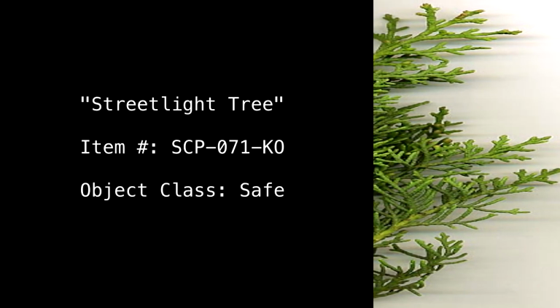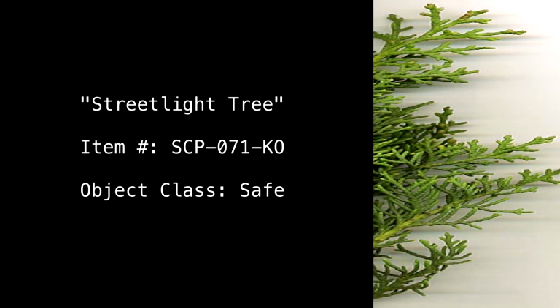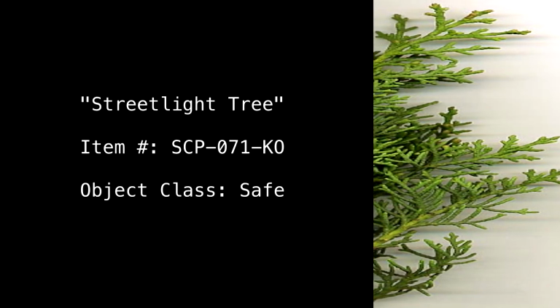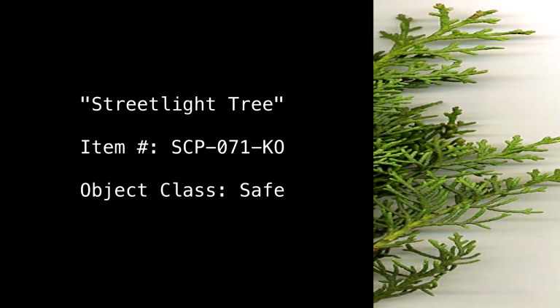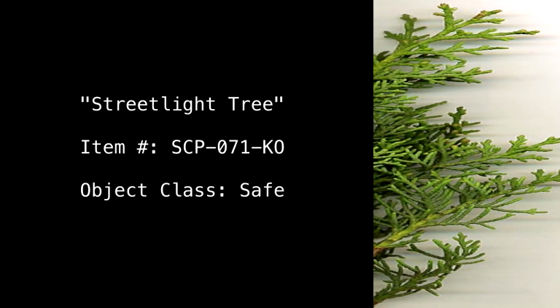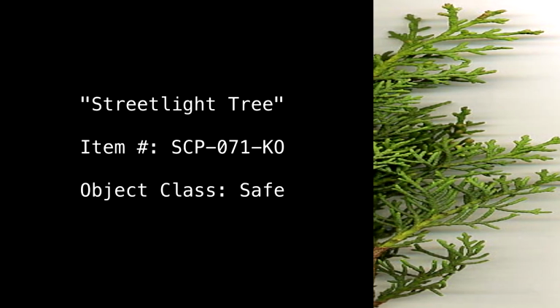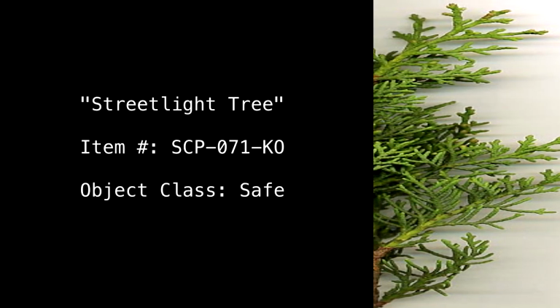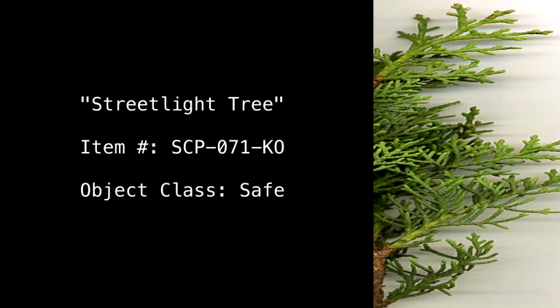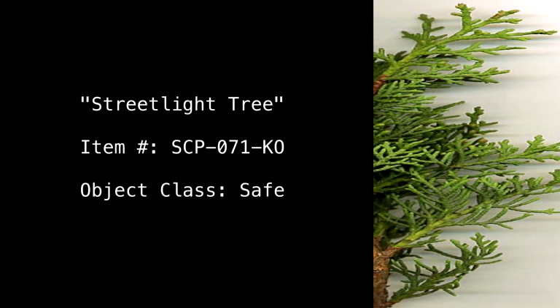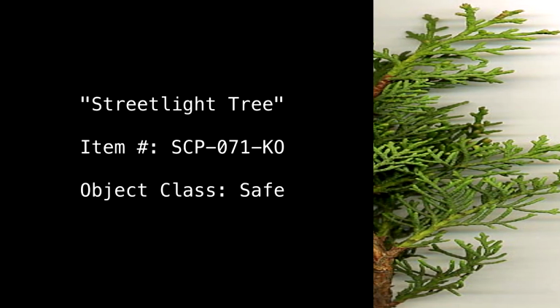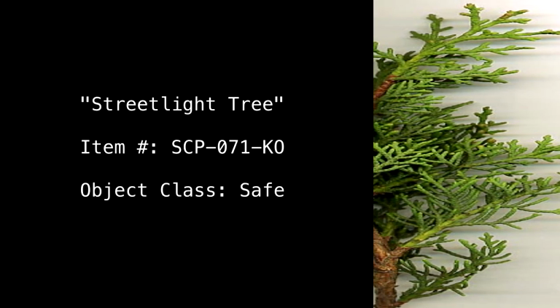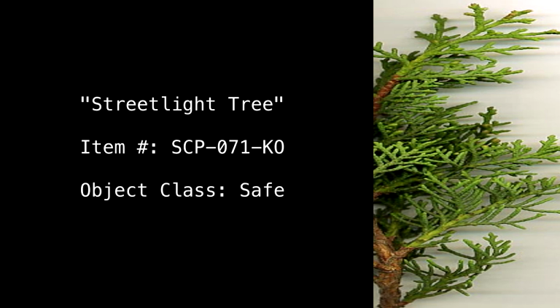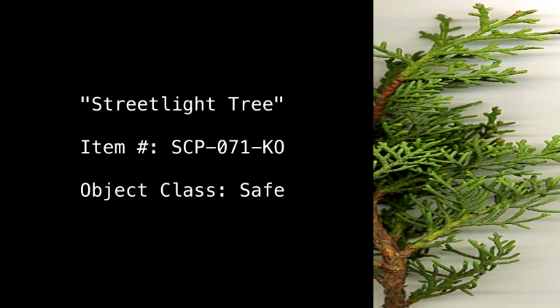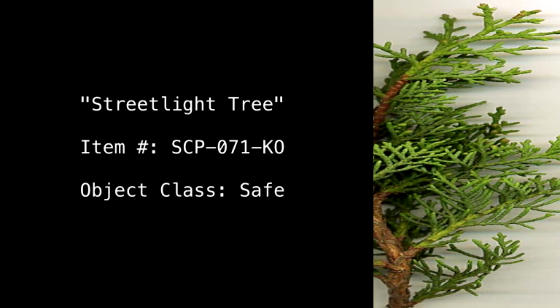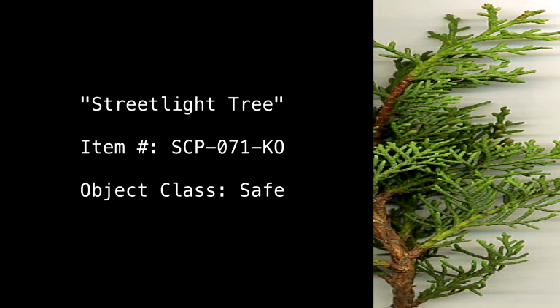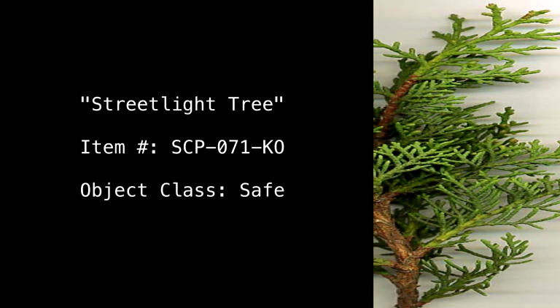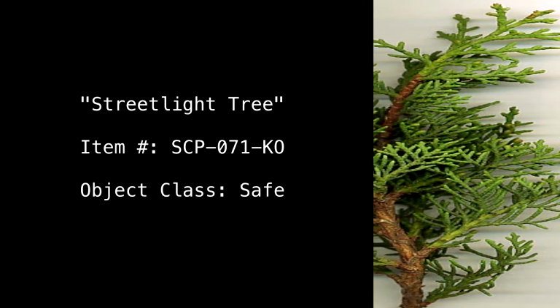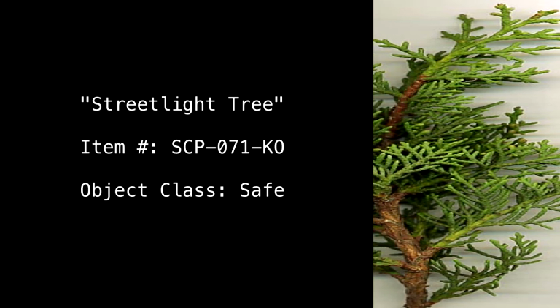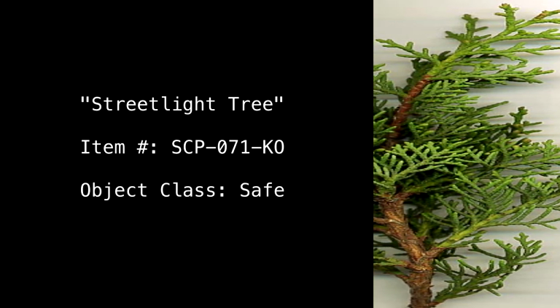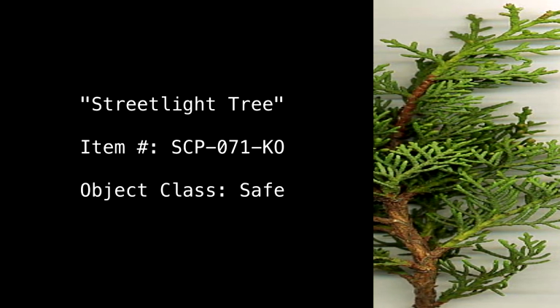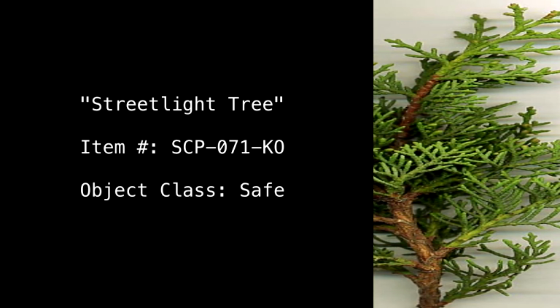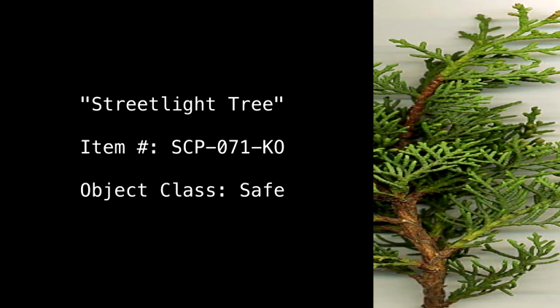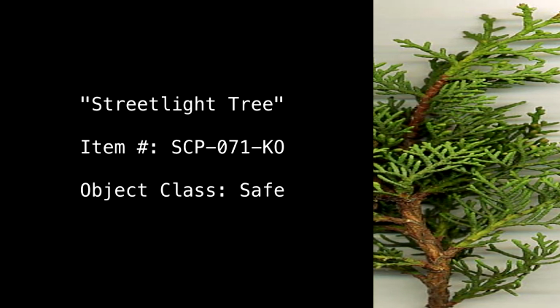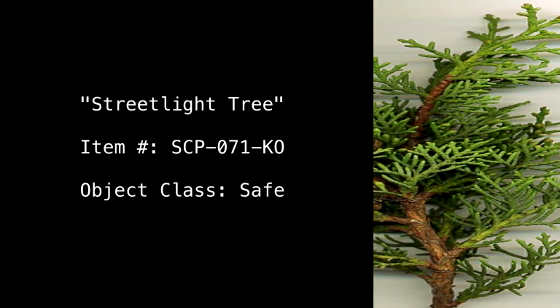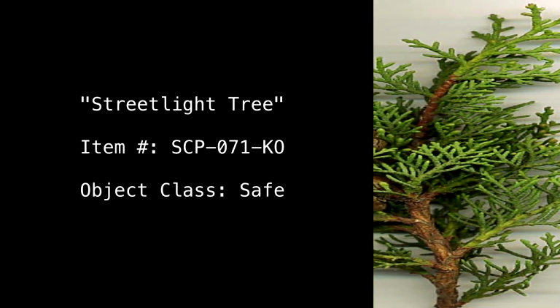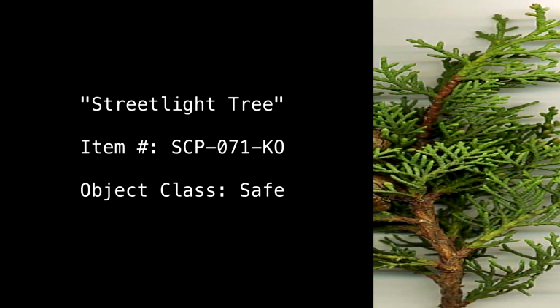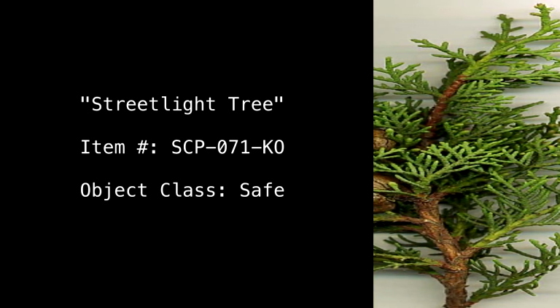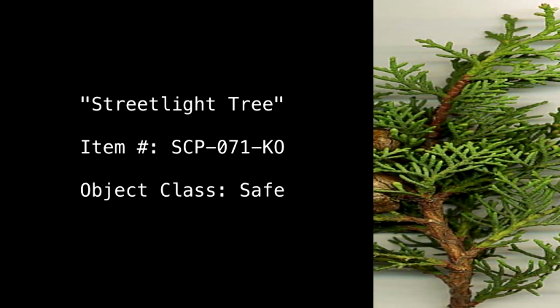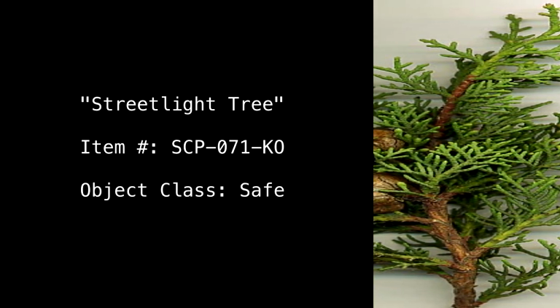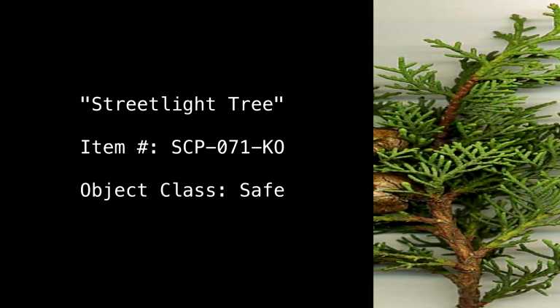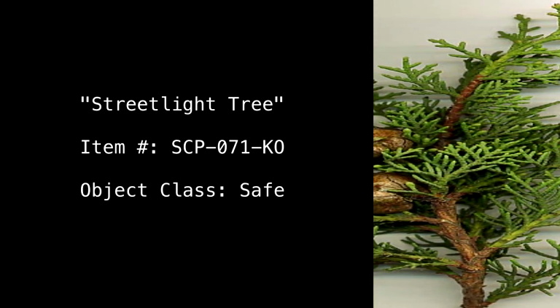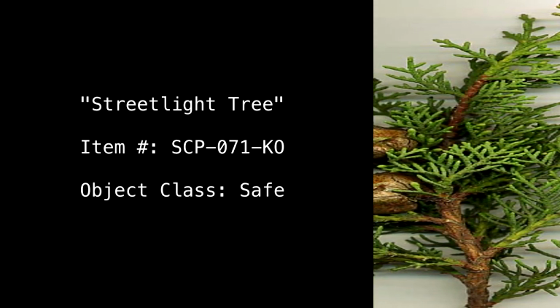Streetlight Tree. Item Number: SCP-017-KO. Object Class: Safe.